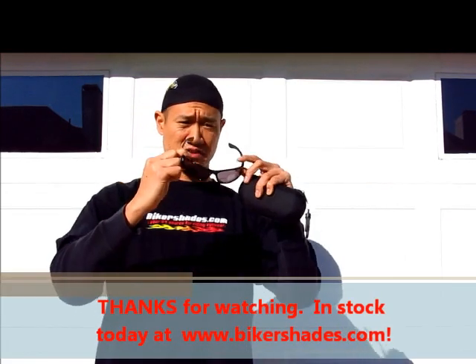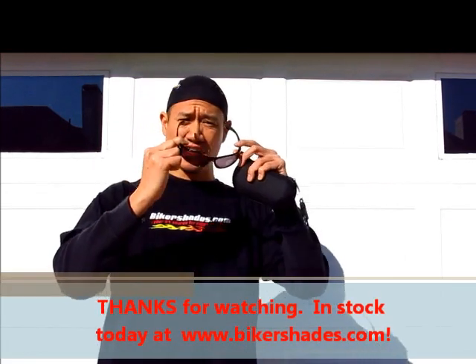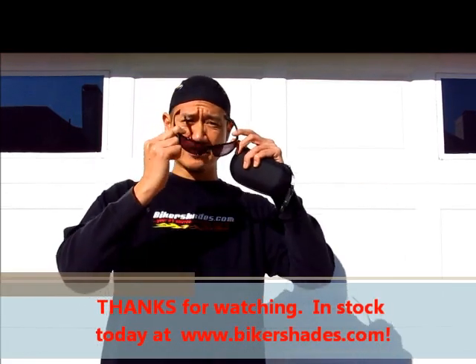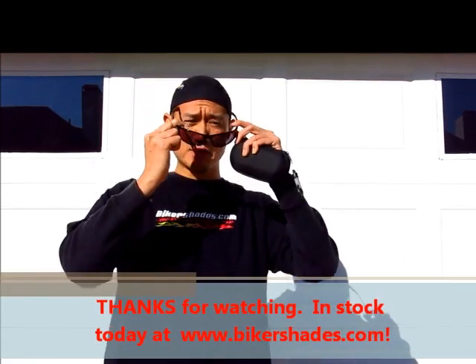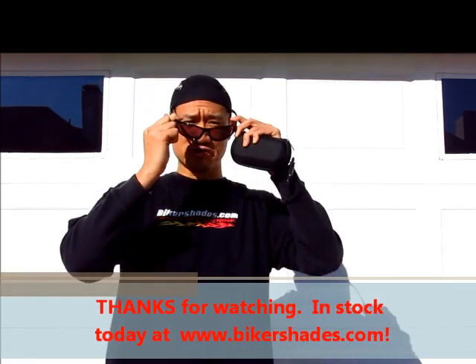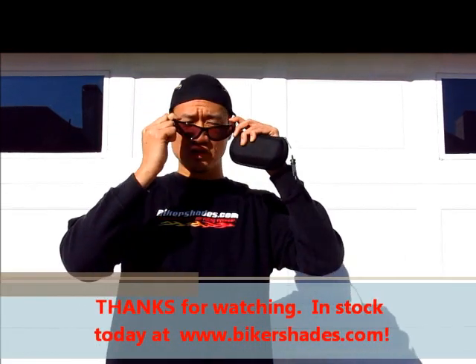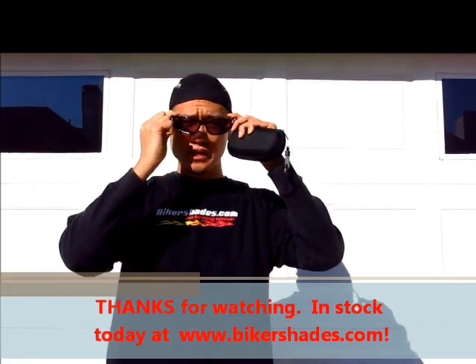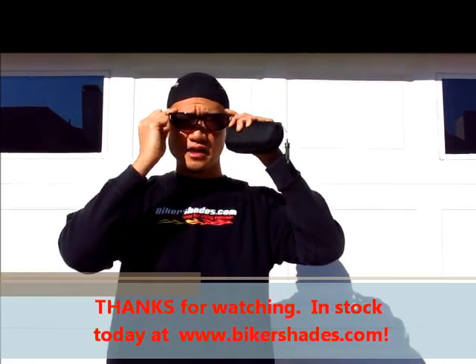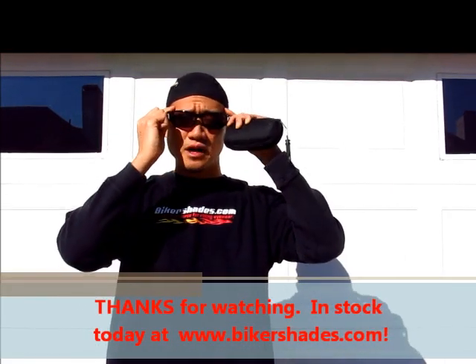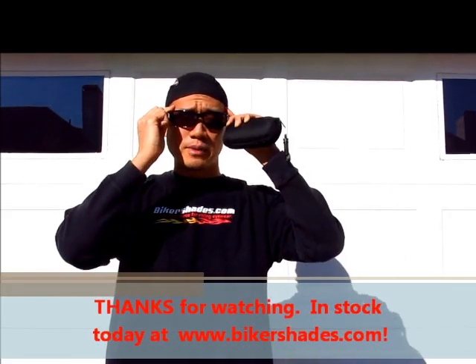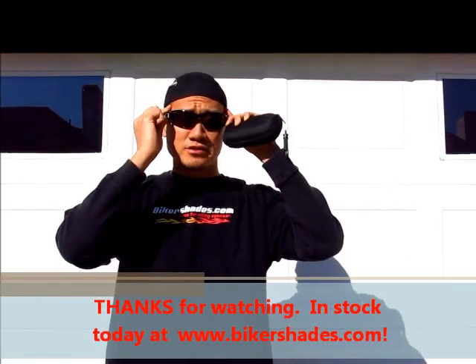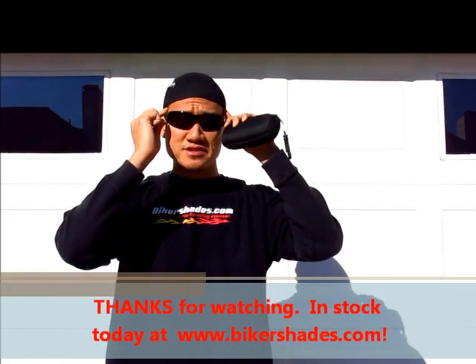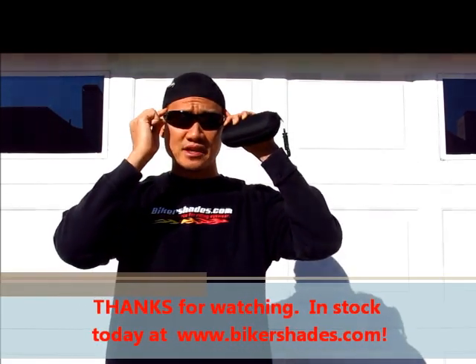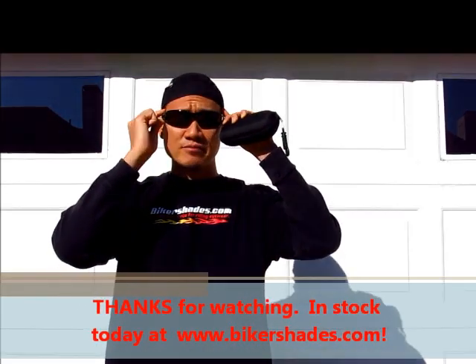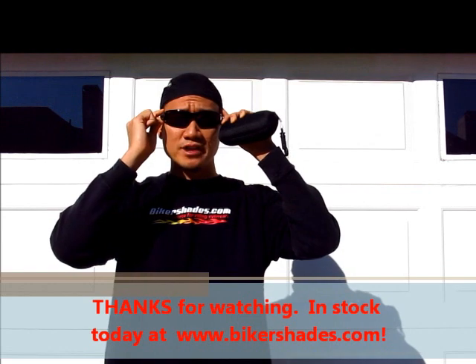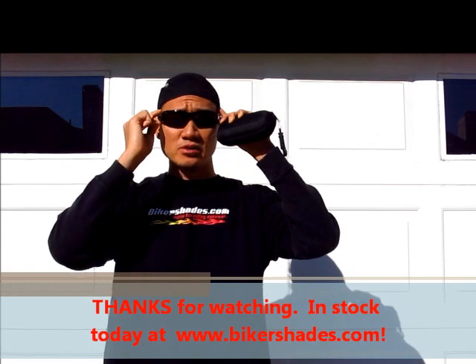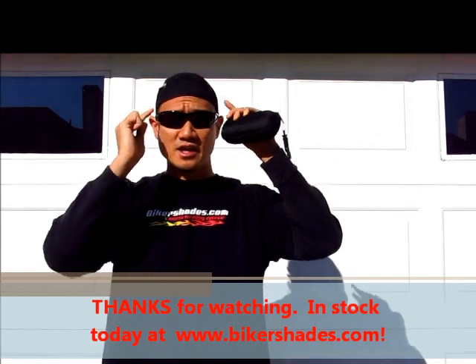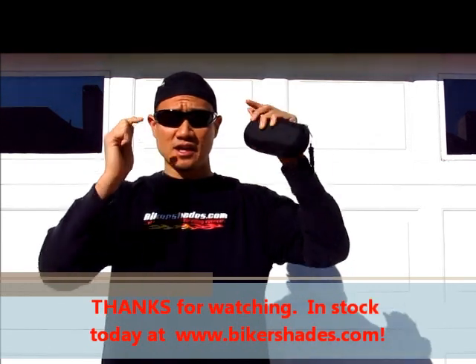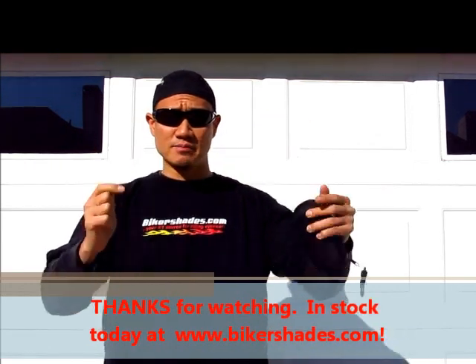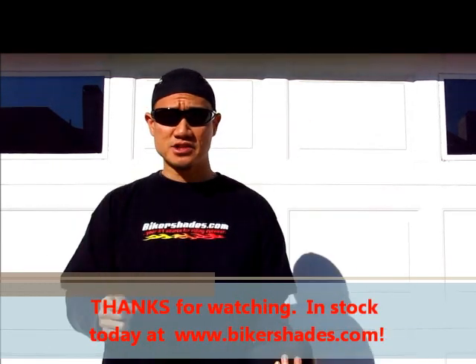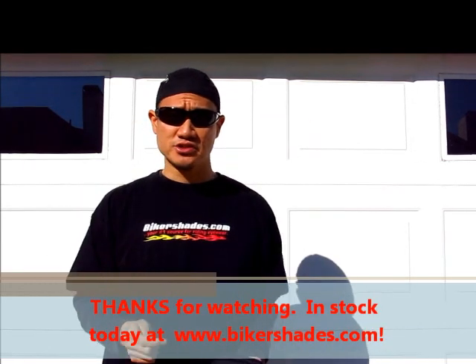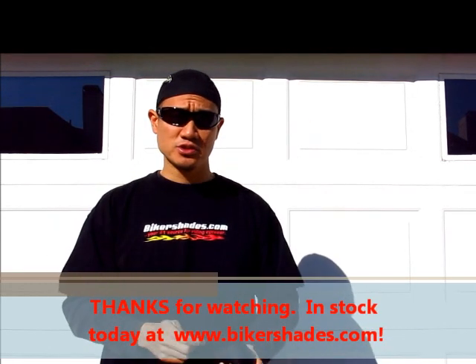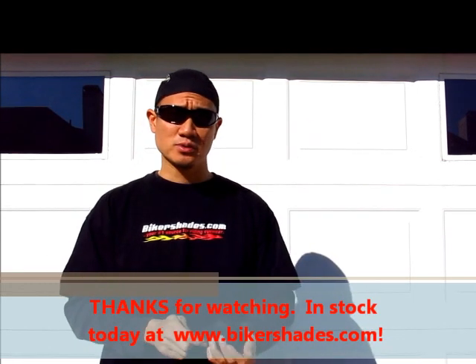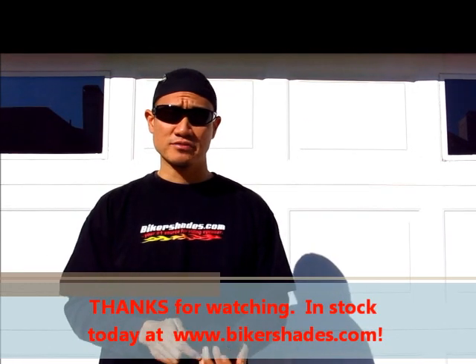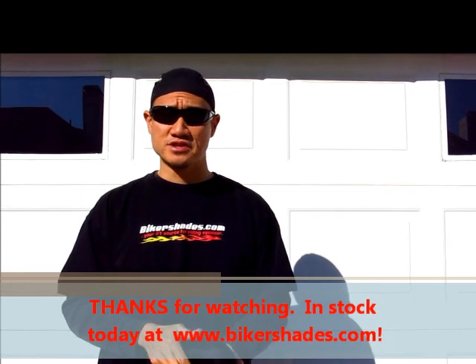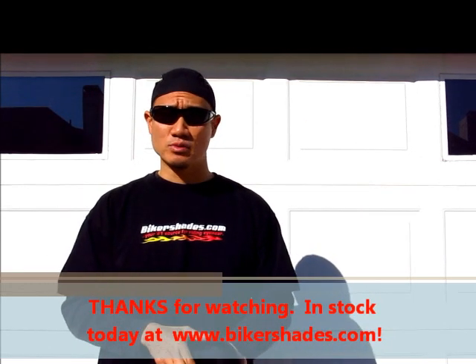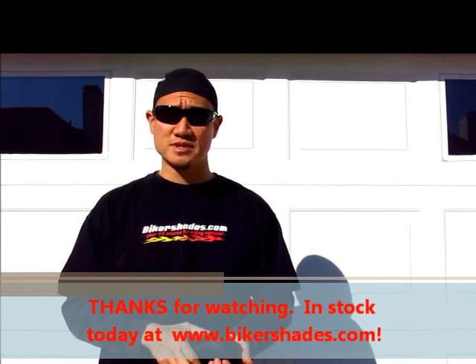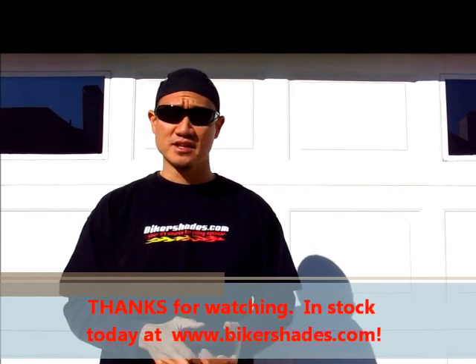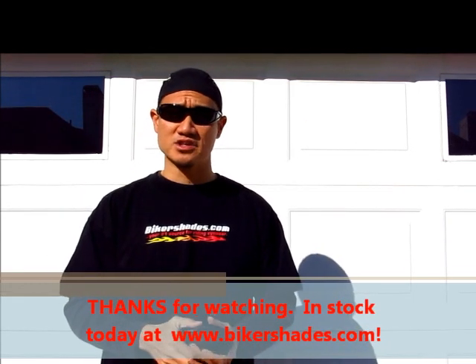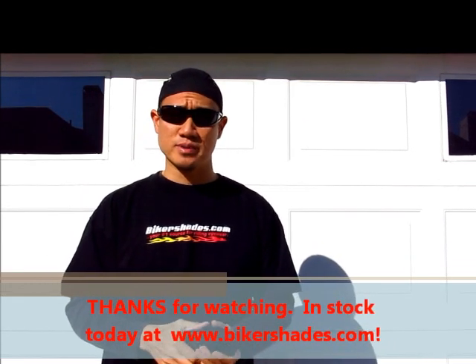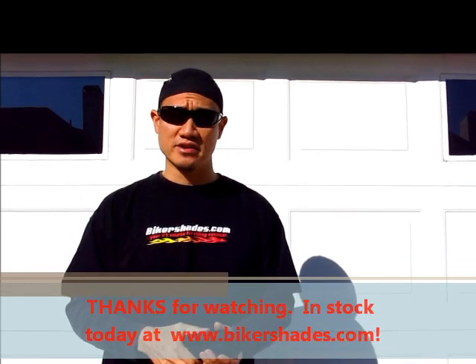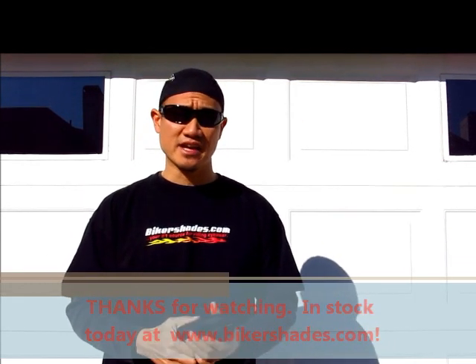Thank you very much for viewing our Bikershades.com video. Make sure you visit our website and get your pair today.